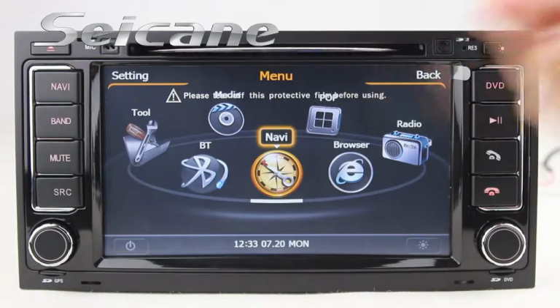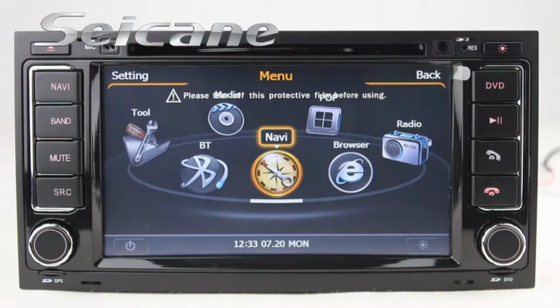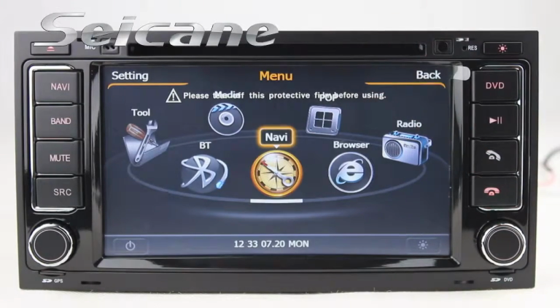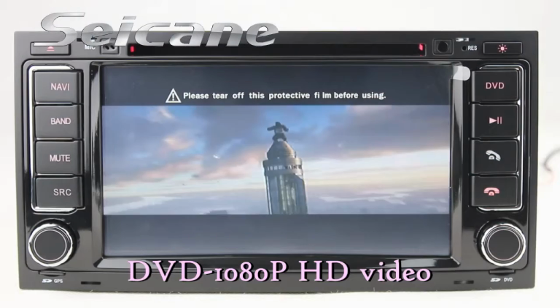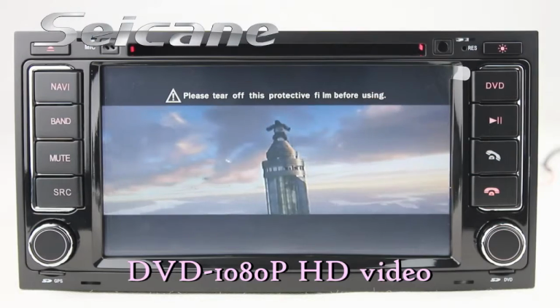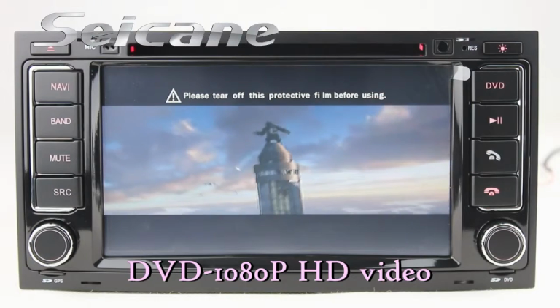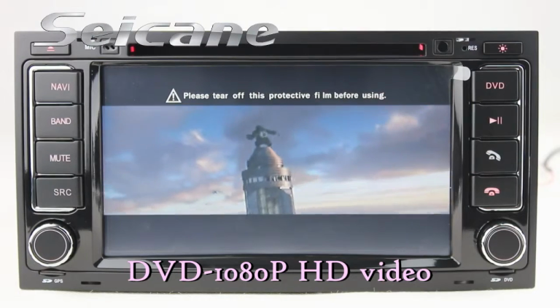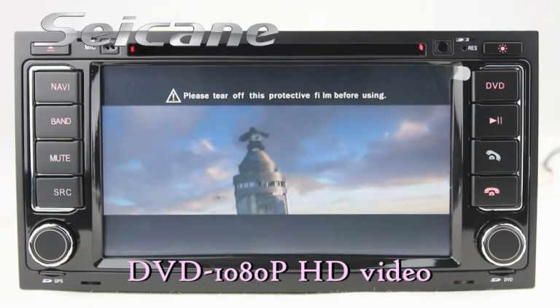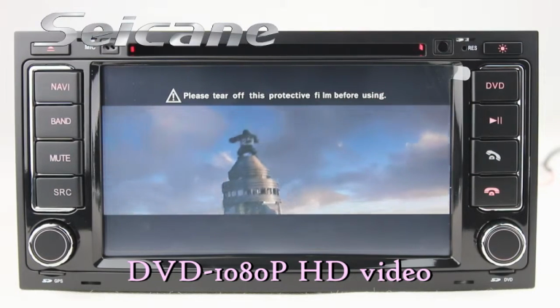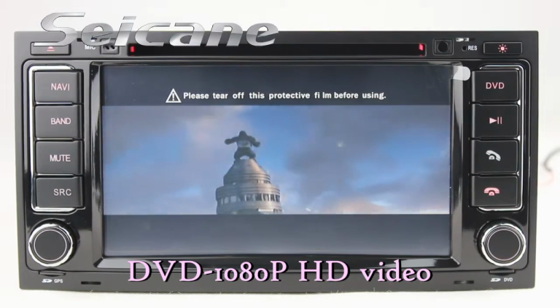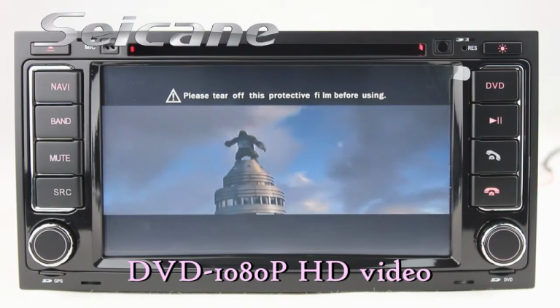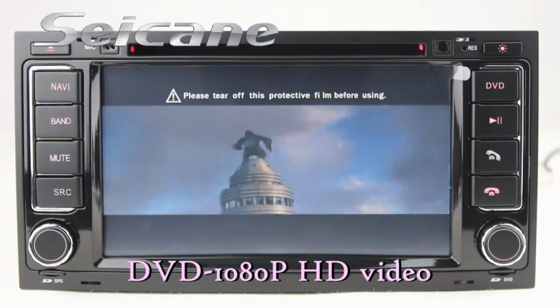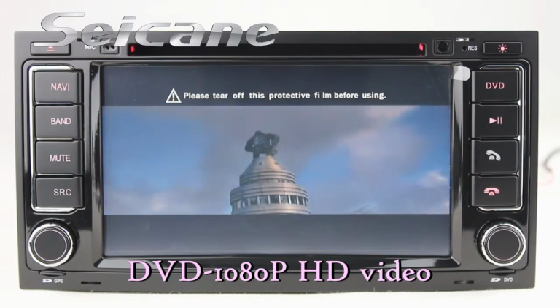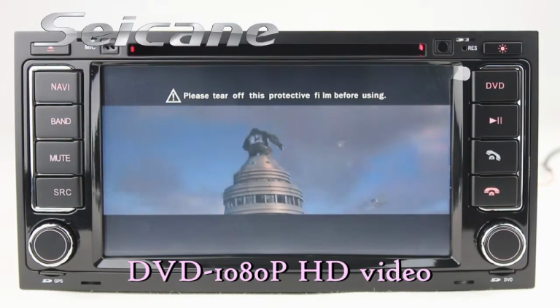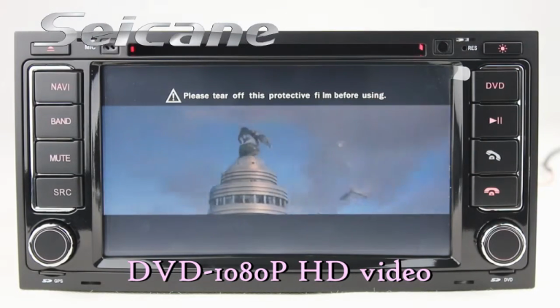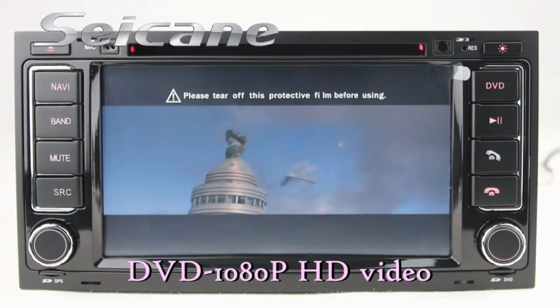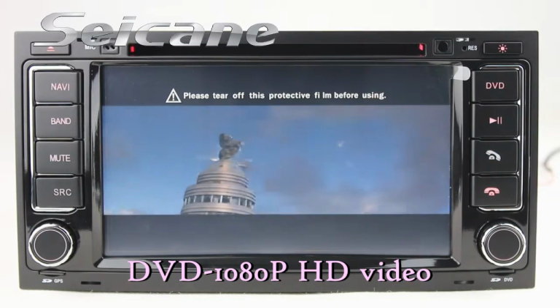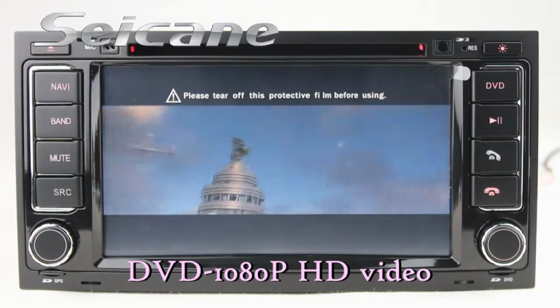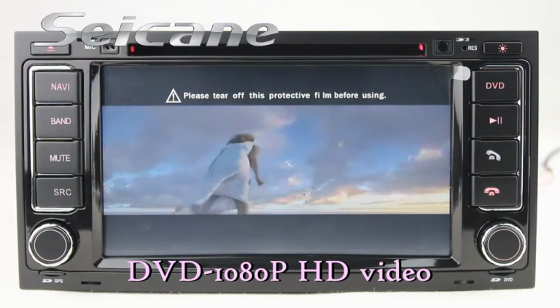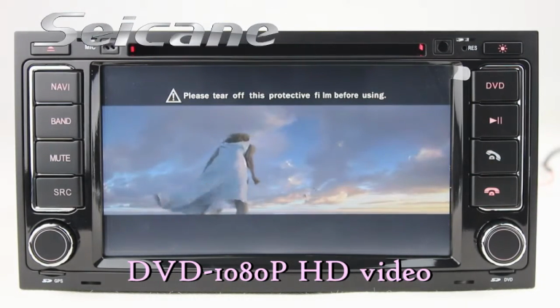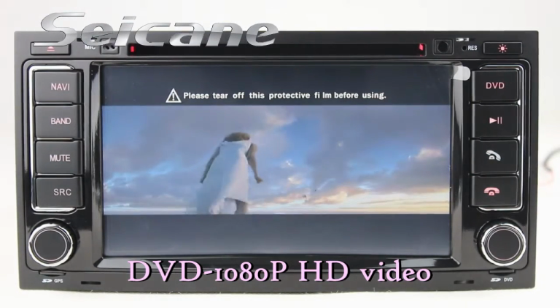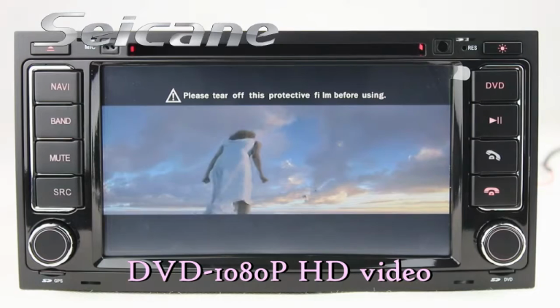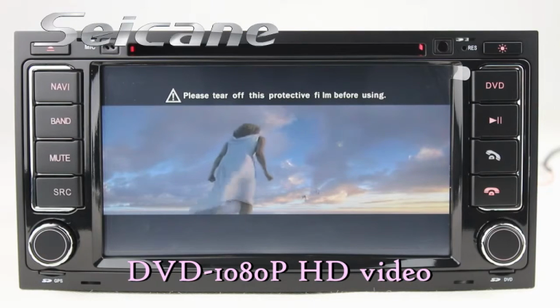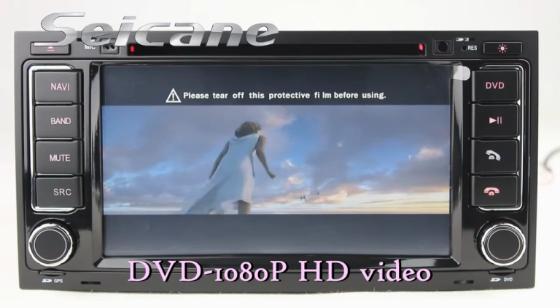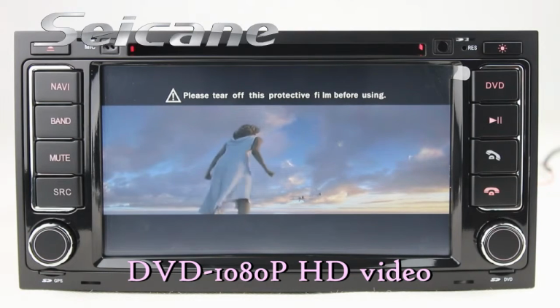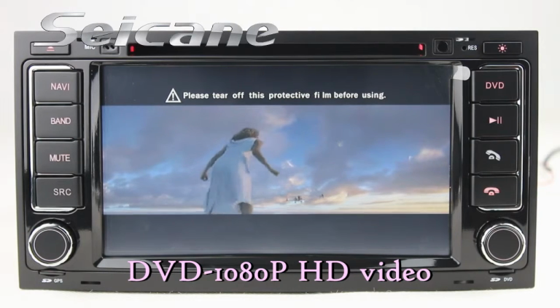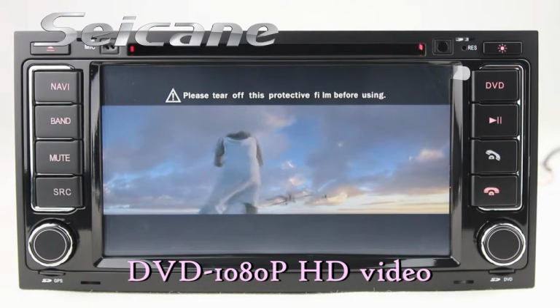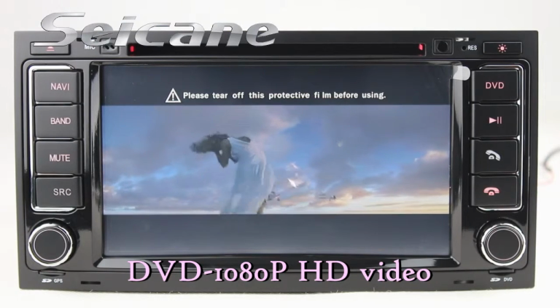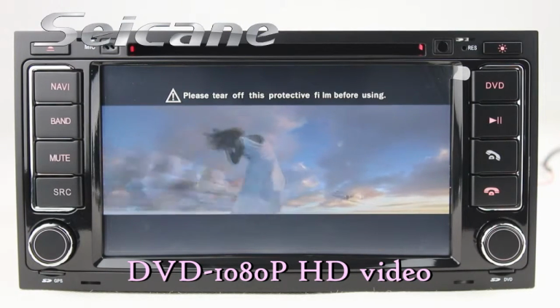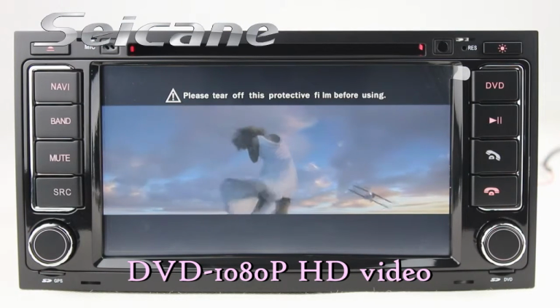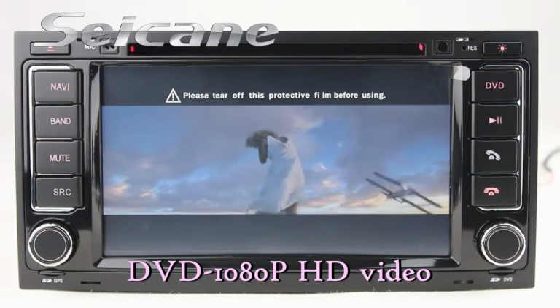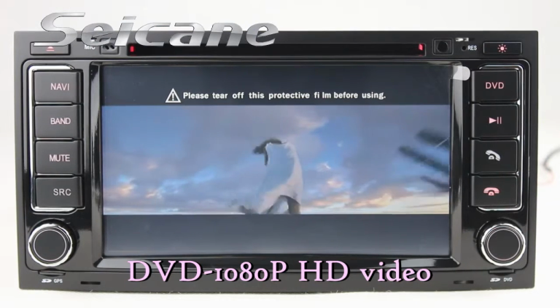The DVD player supports DVD, VCD, CD, MP3, and other formats.